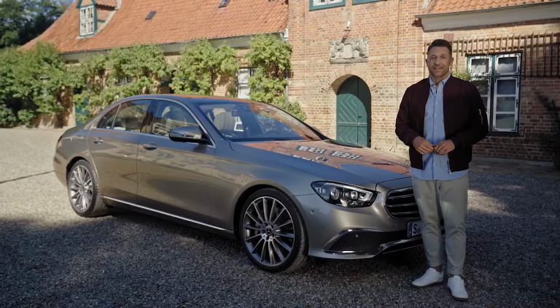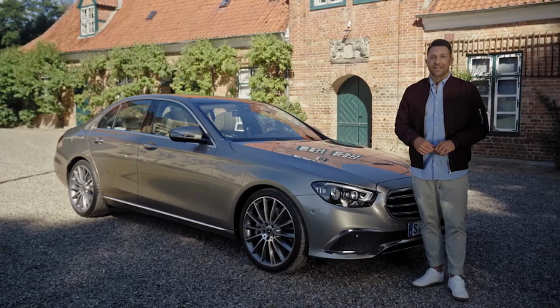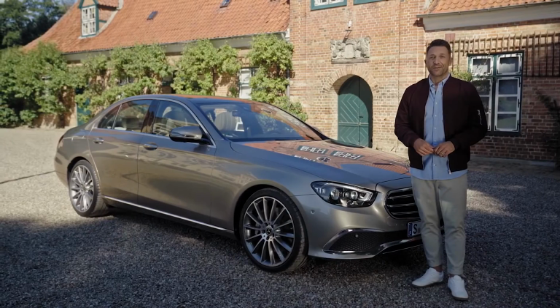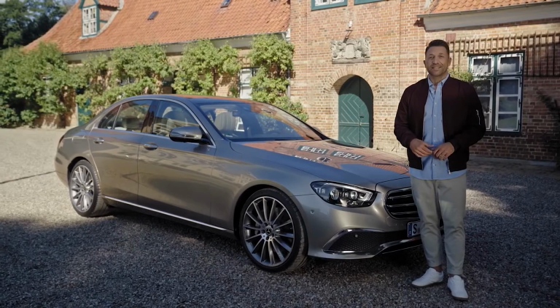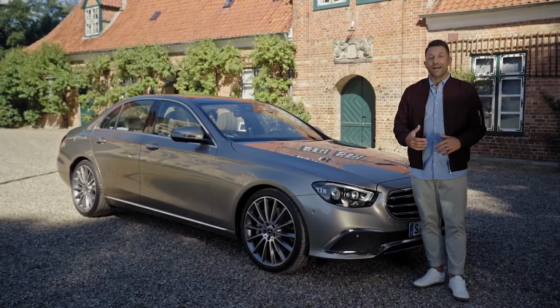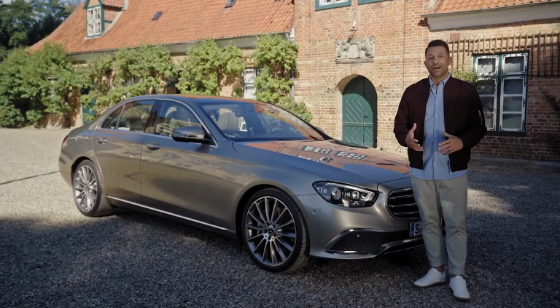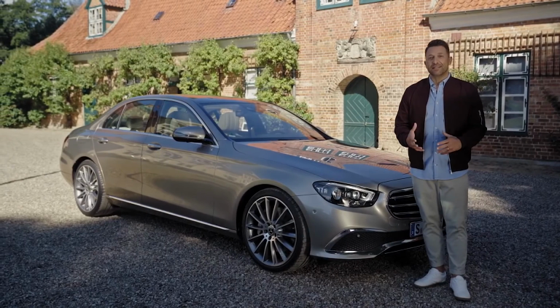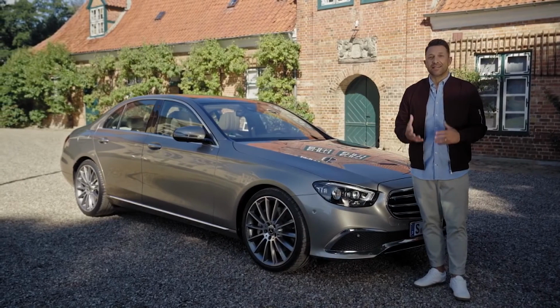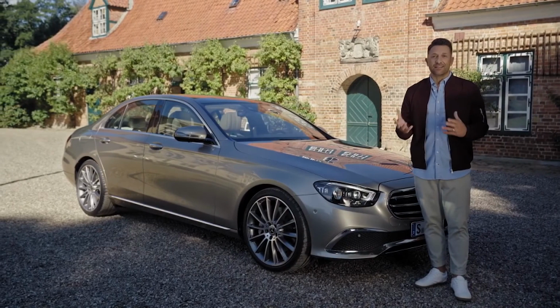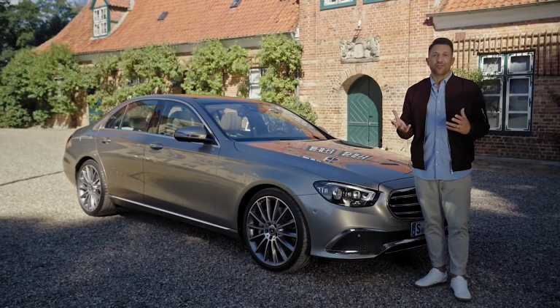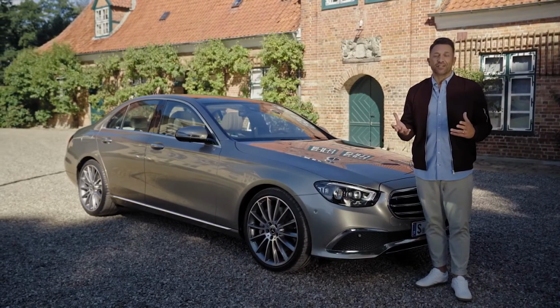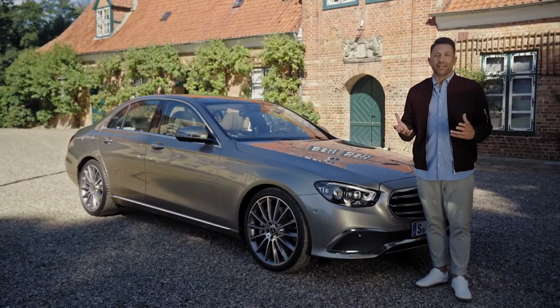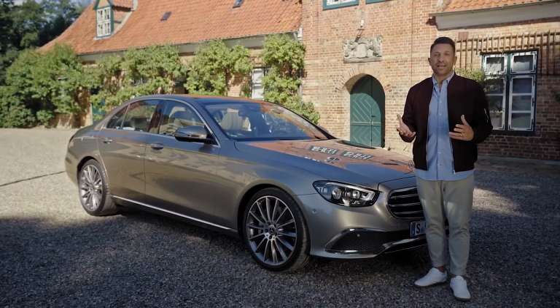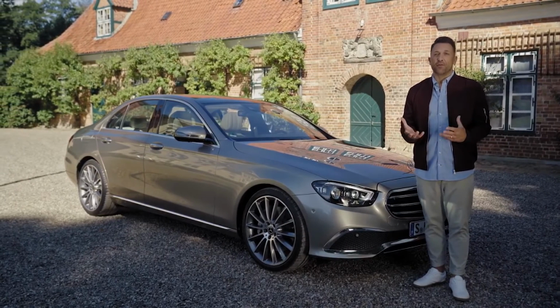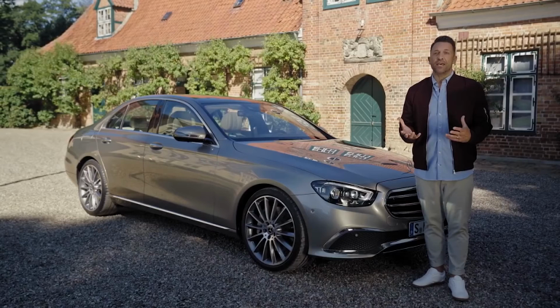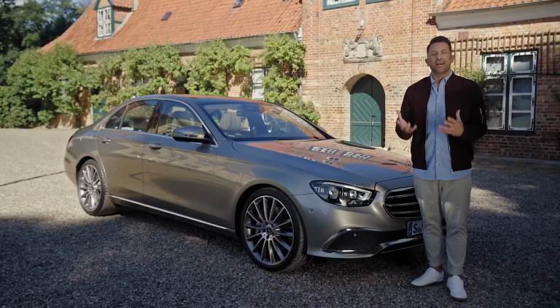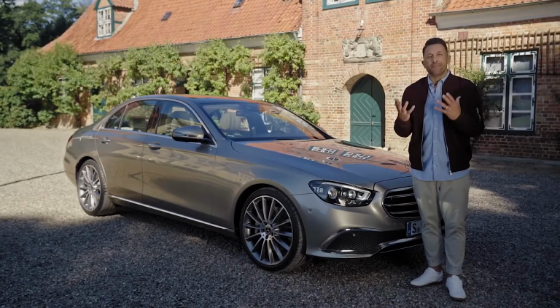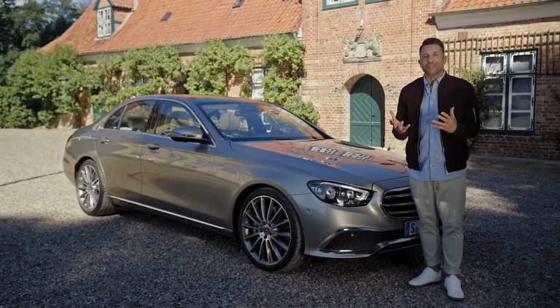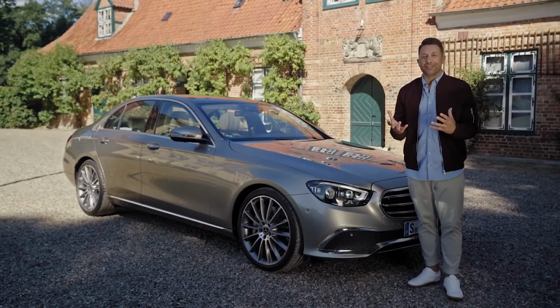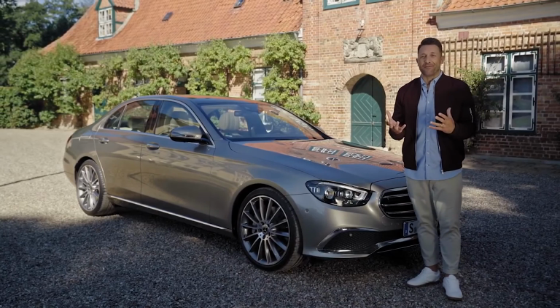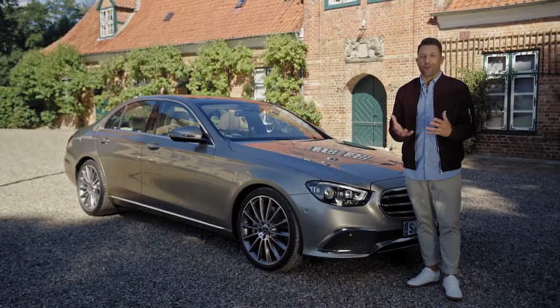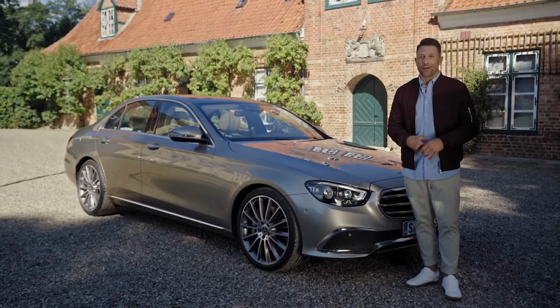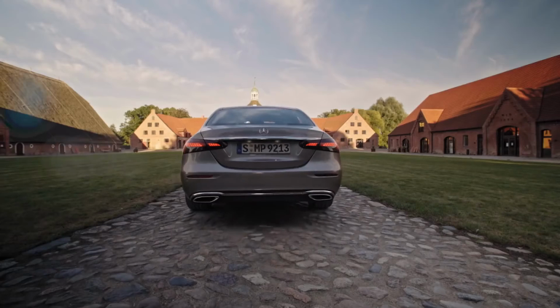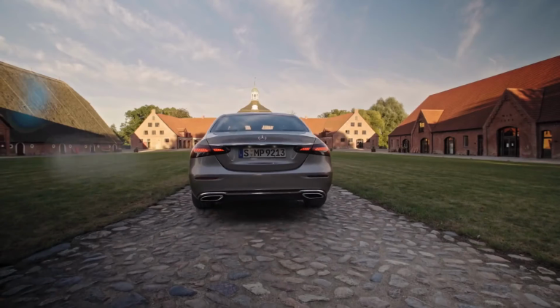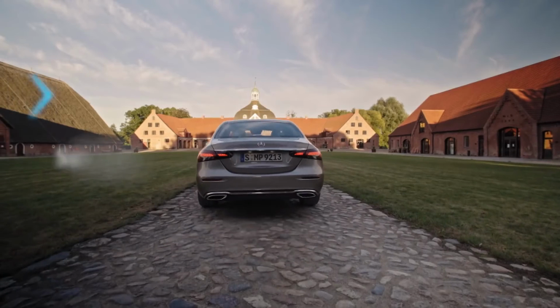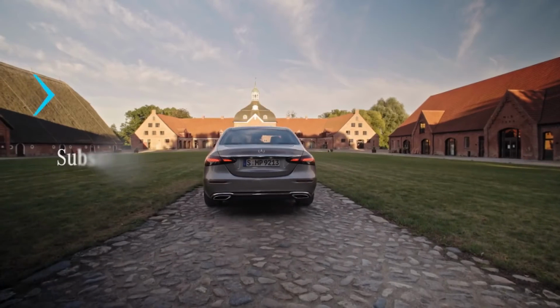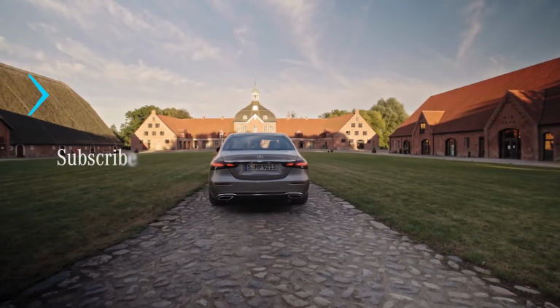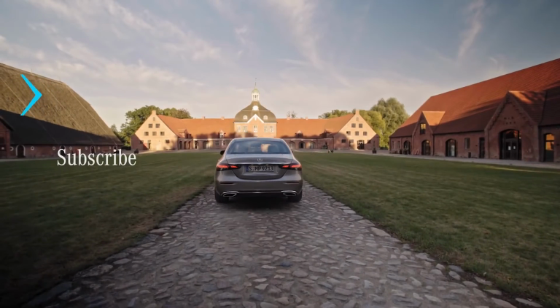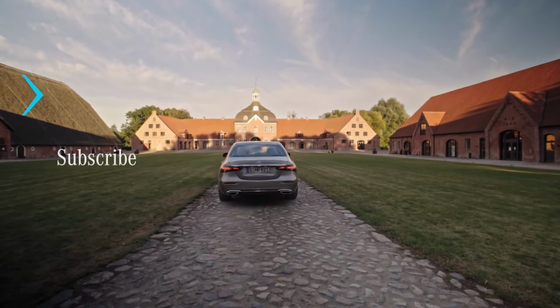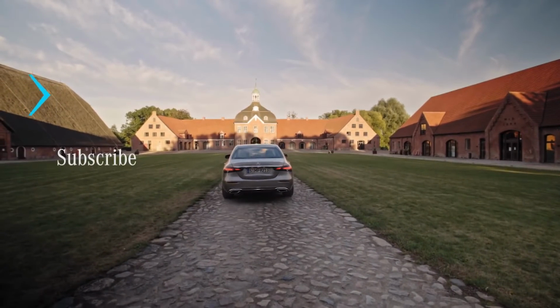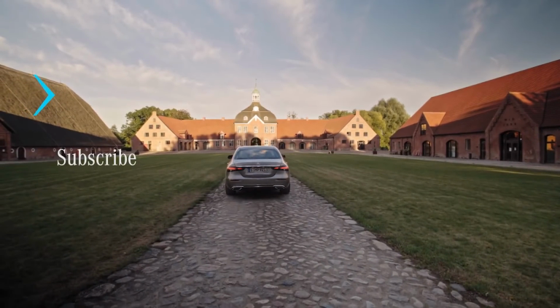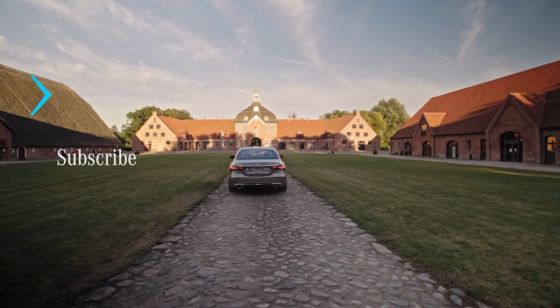So design-wise, the 10th generation E-Class for me is a major step forward.